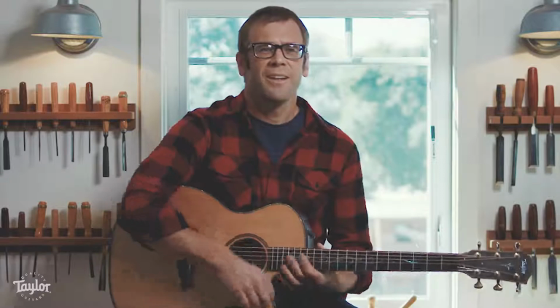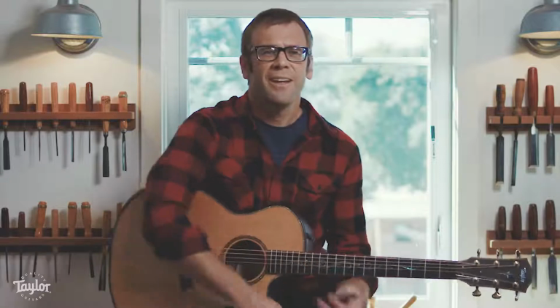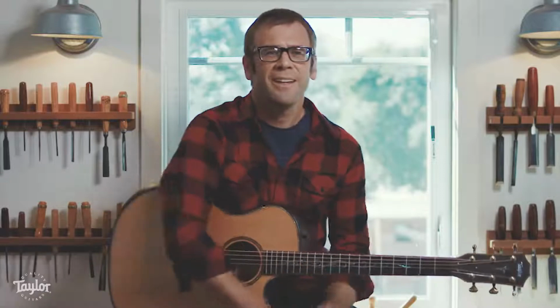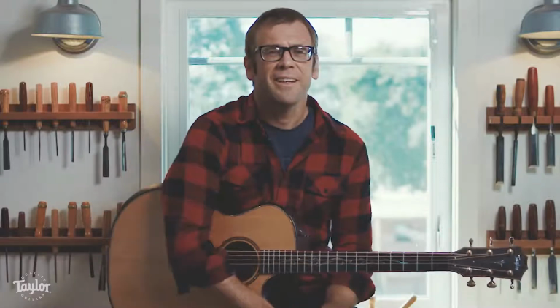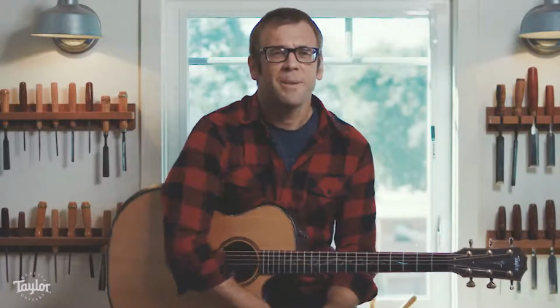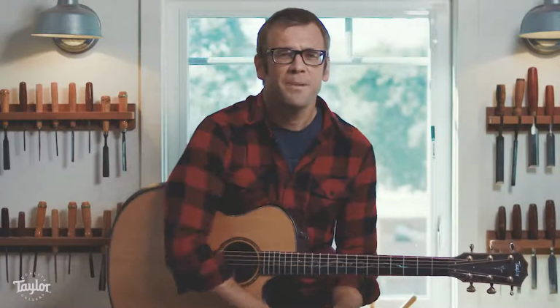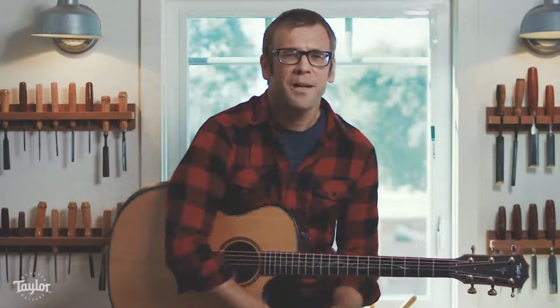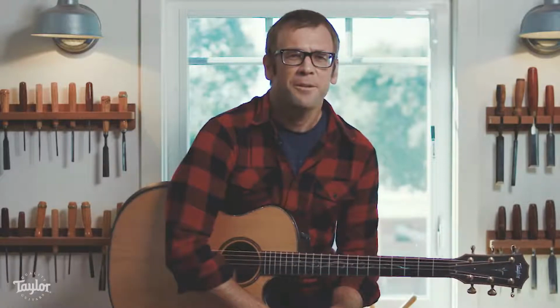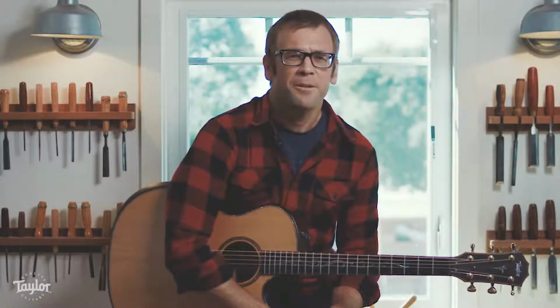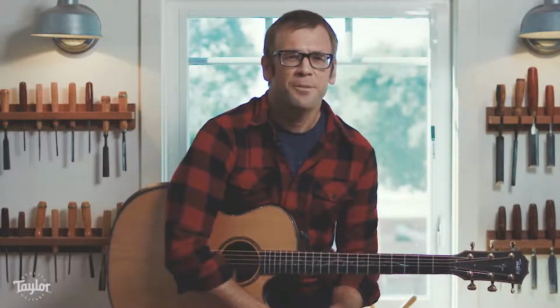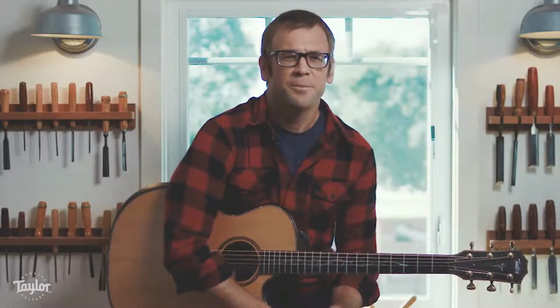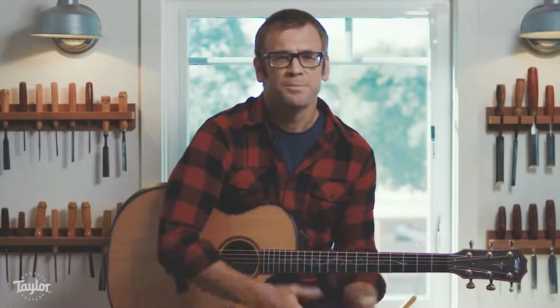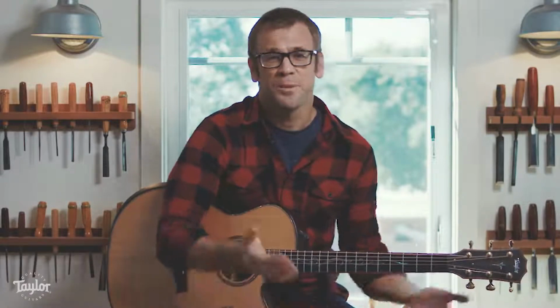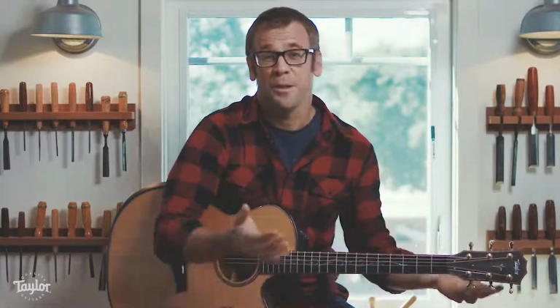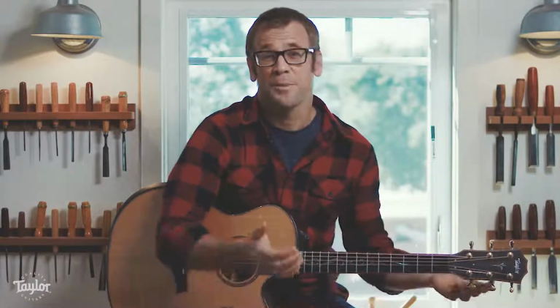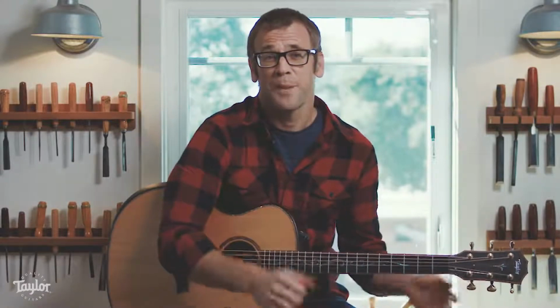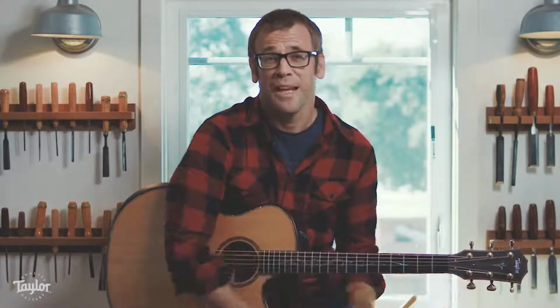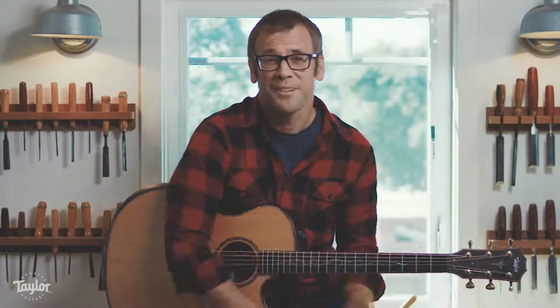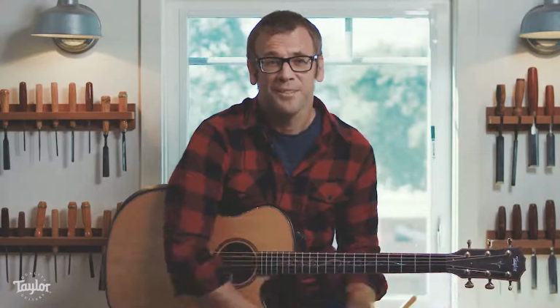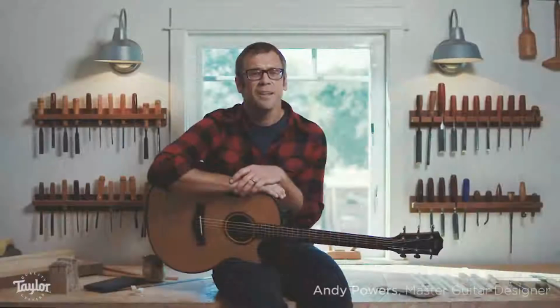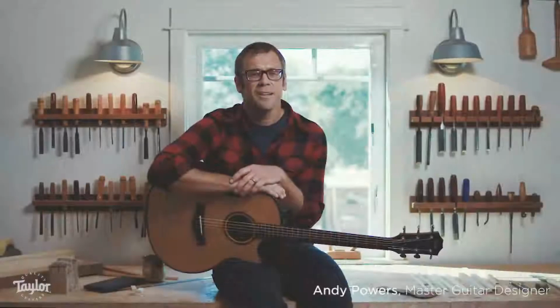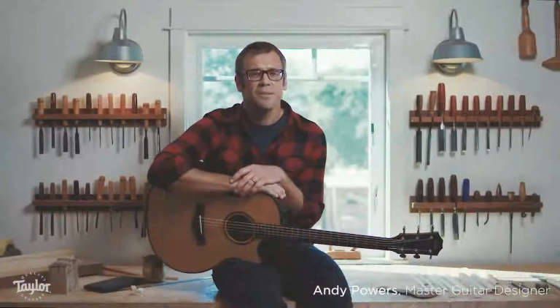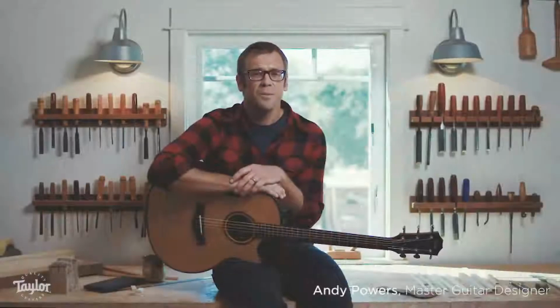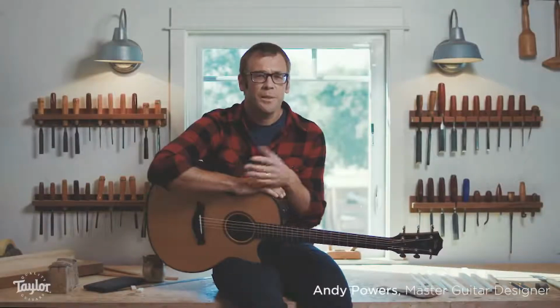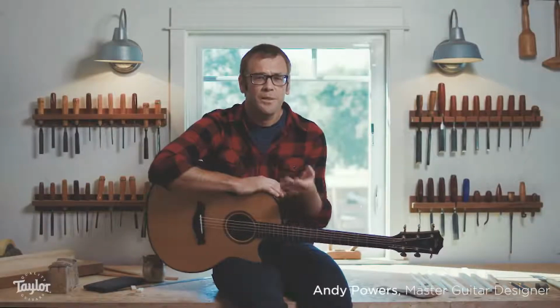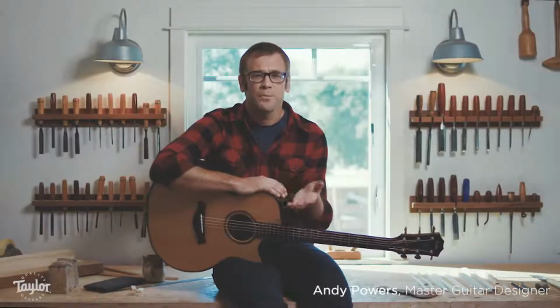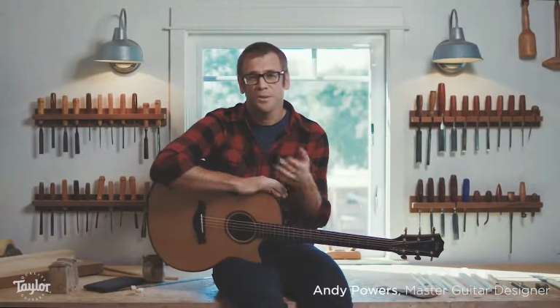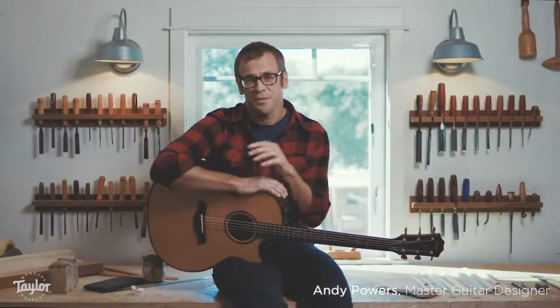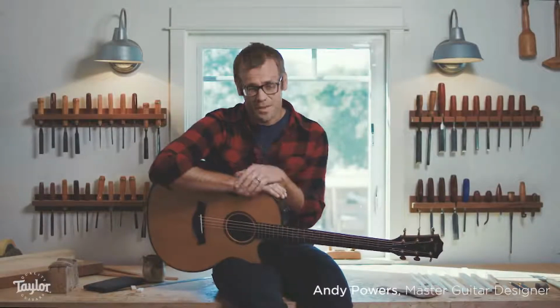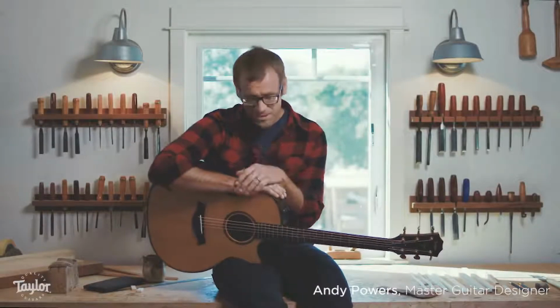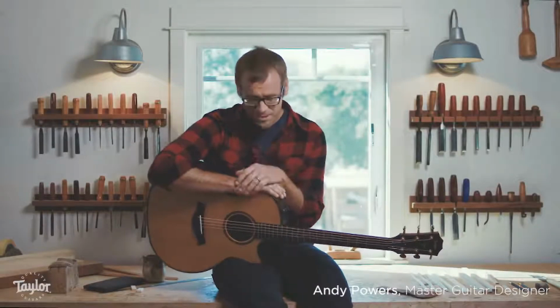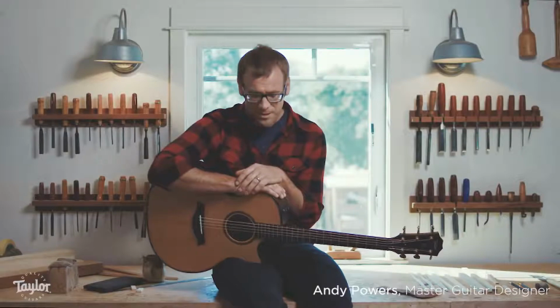Hey there, I'm Andy Powers. Welcome to my house. This is what we call a Builder's Edition guitar.